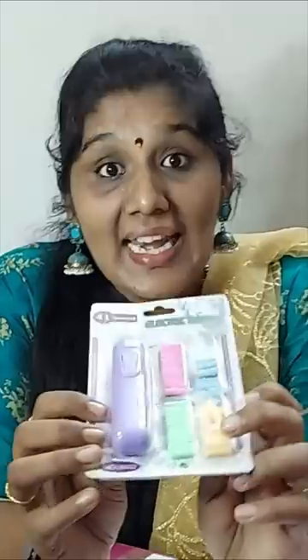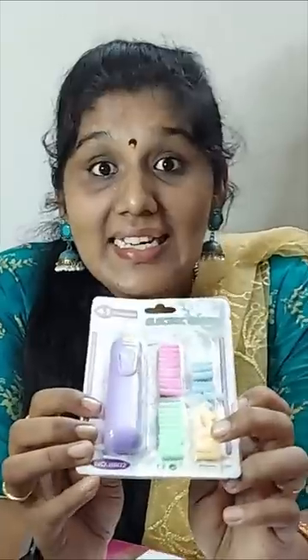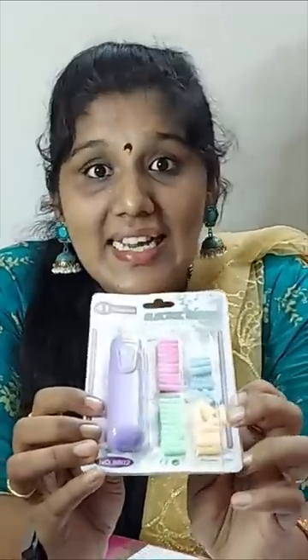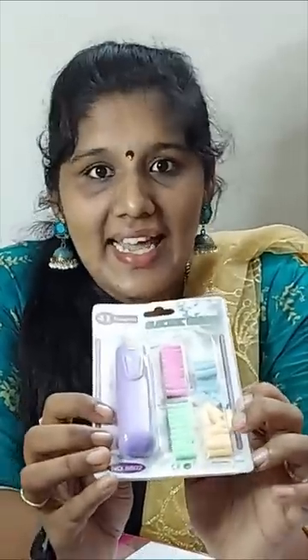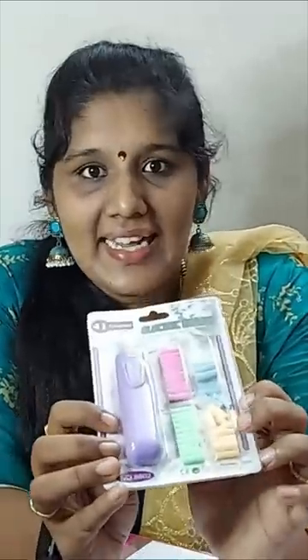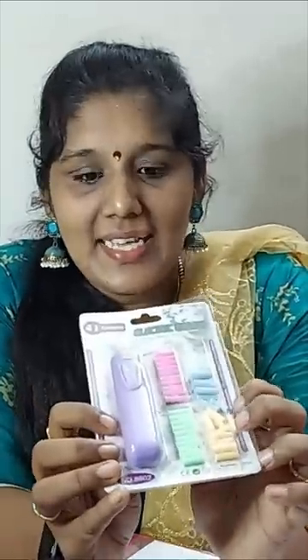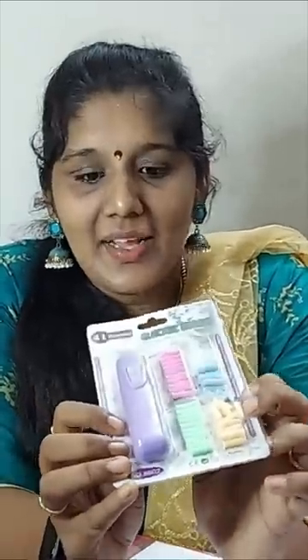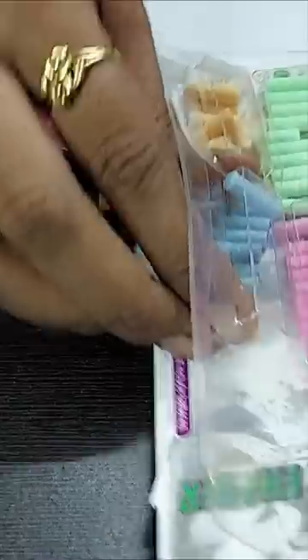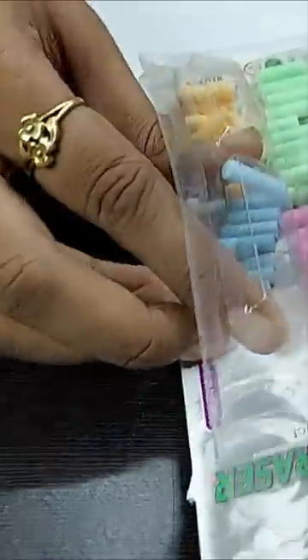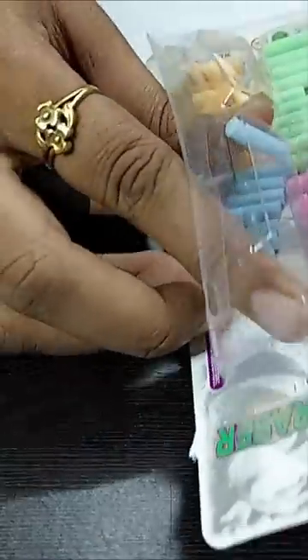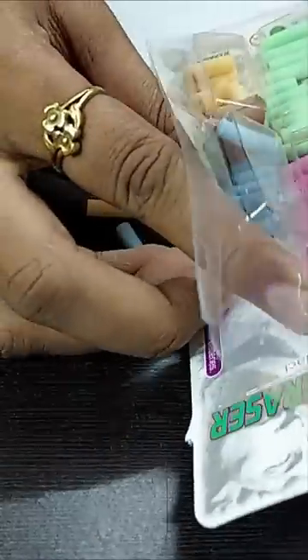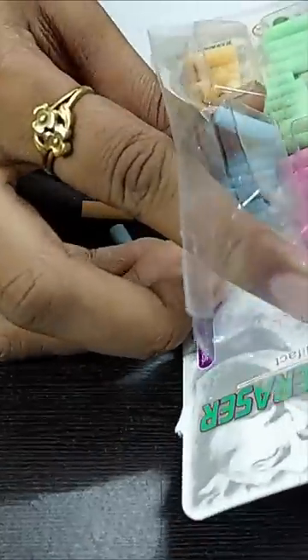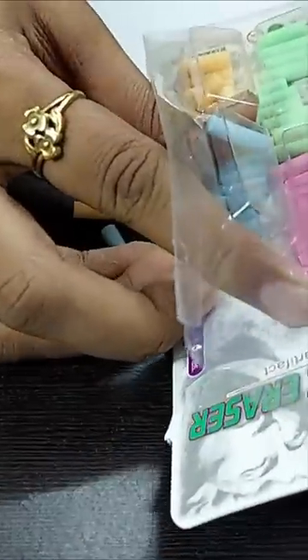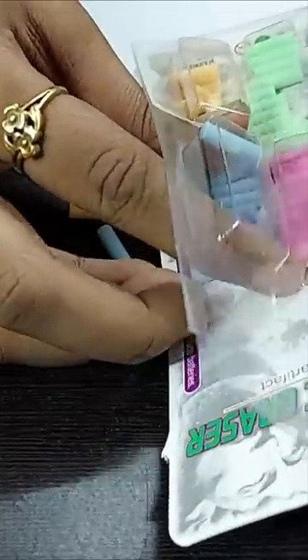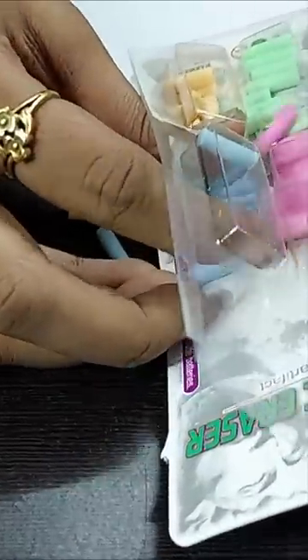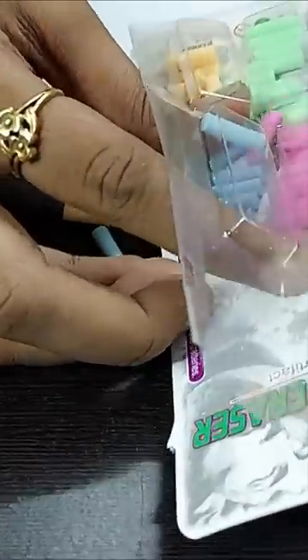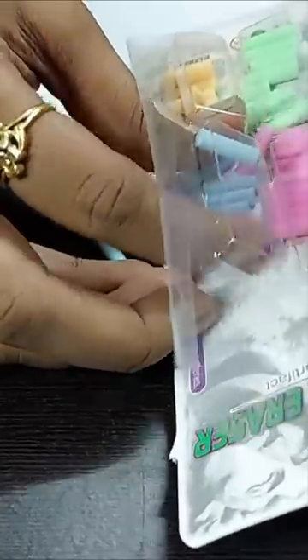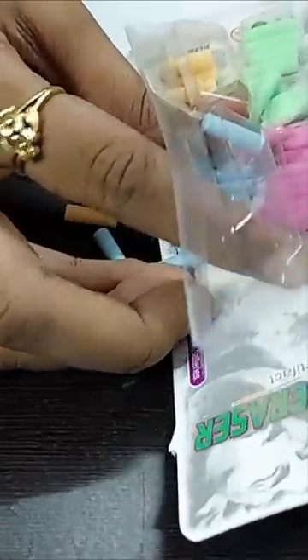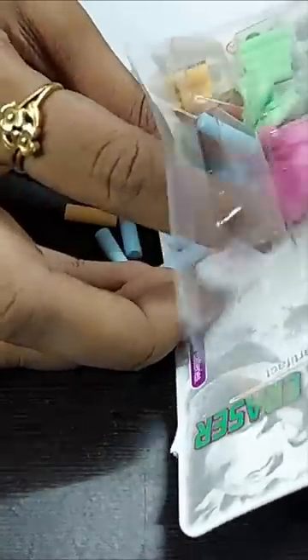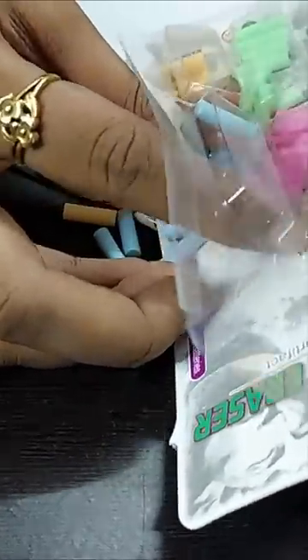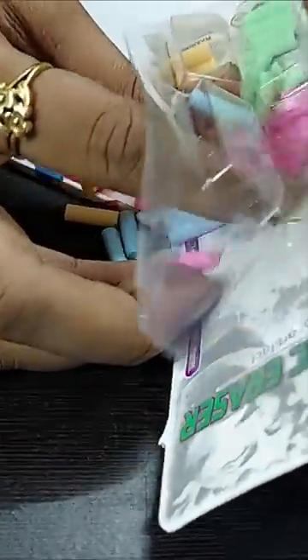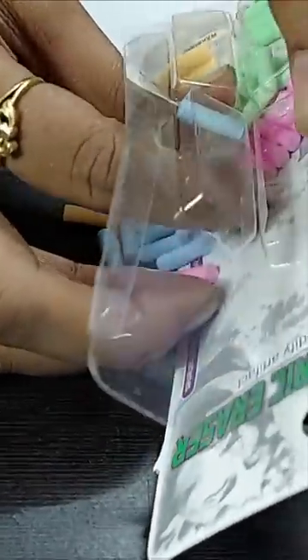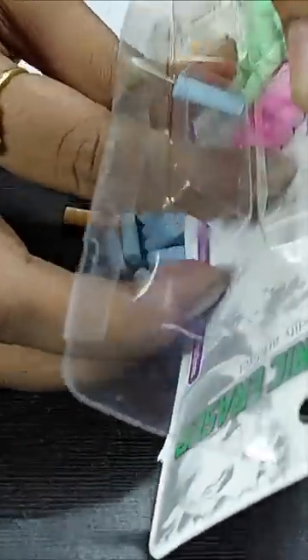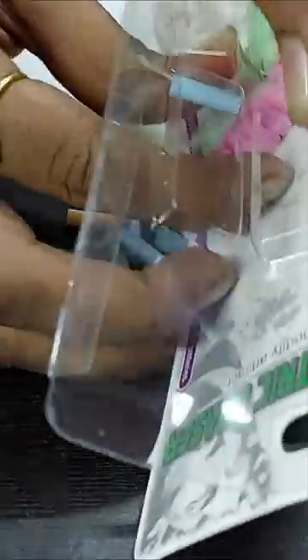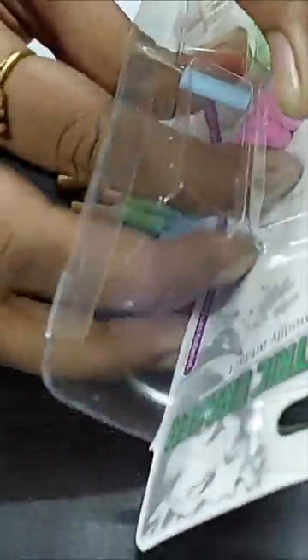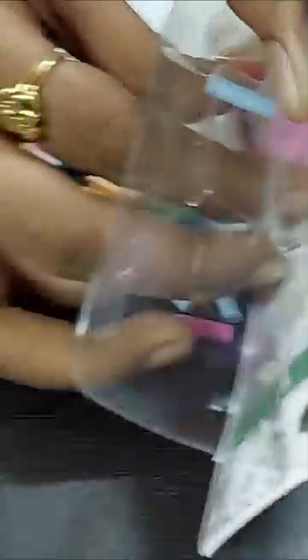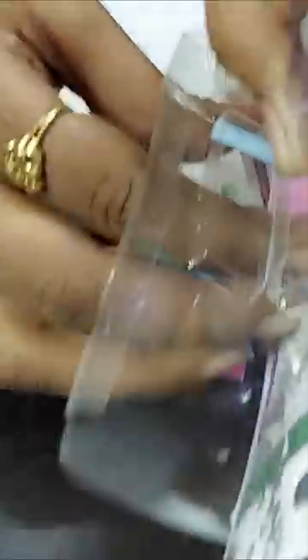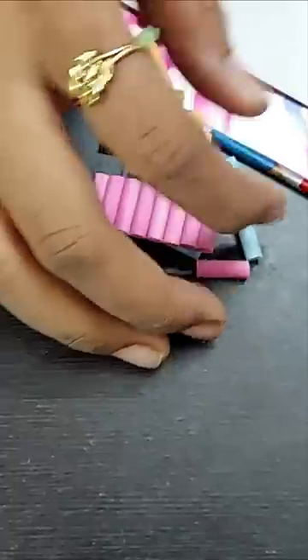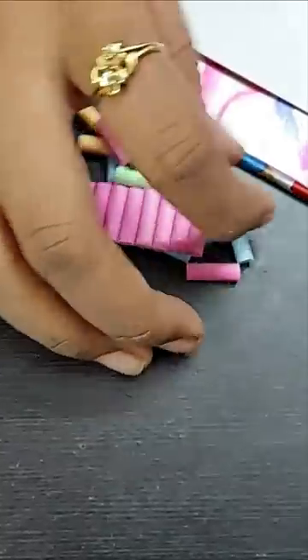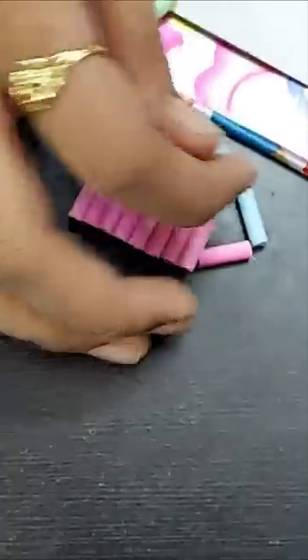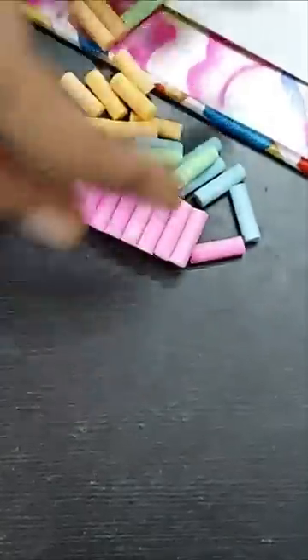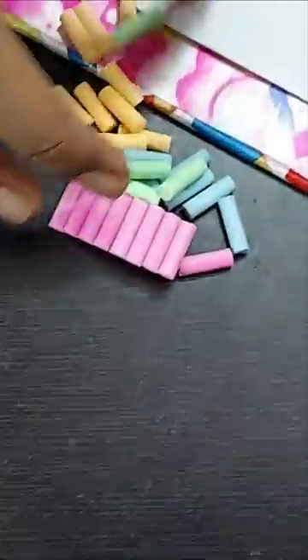Electric Eraser. You can put the eraser in the first place. This comes in different colors.